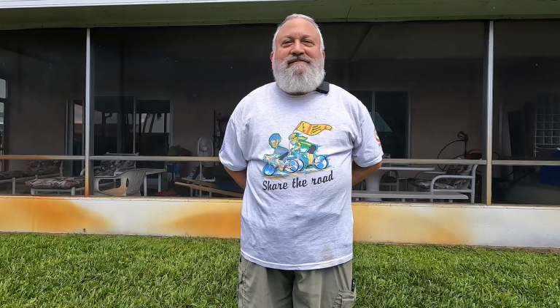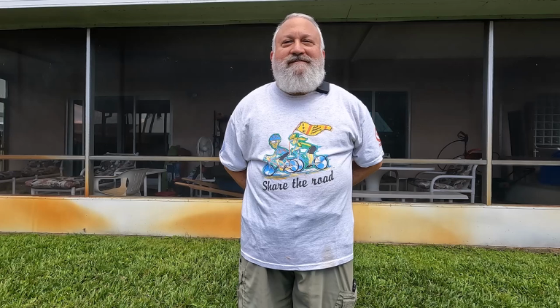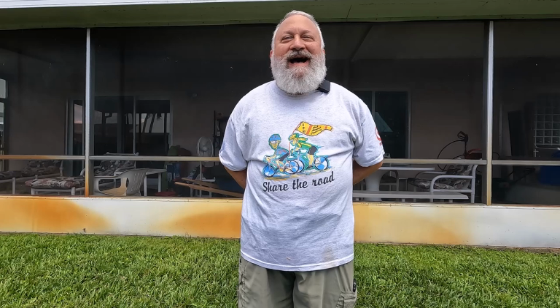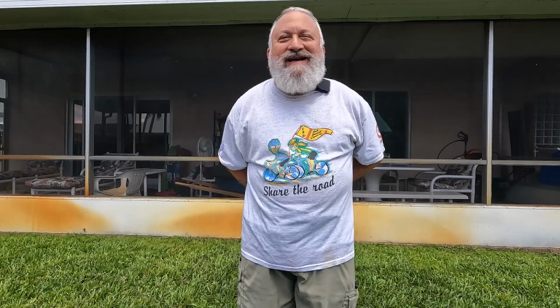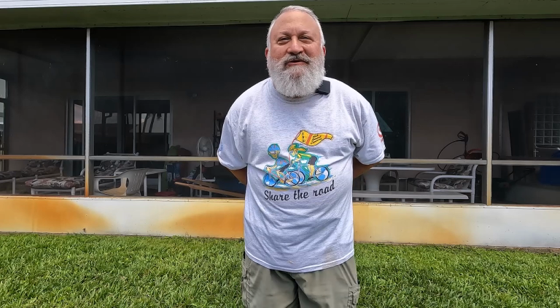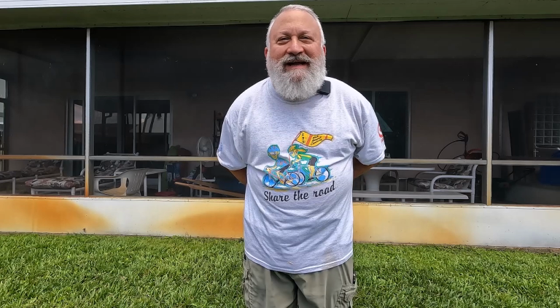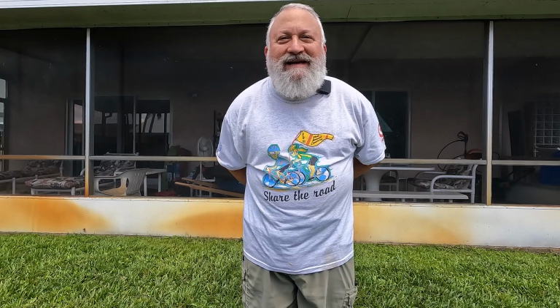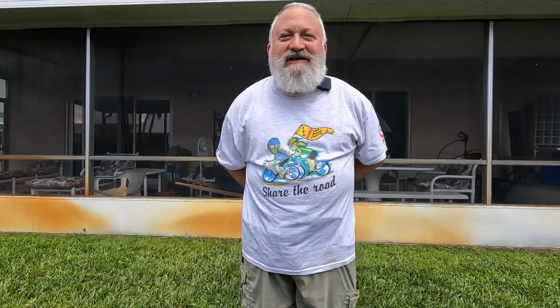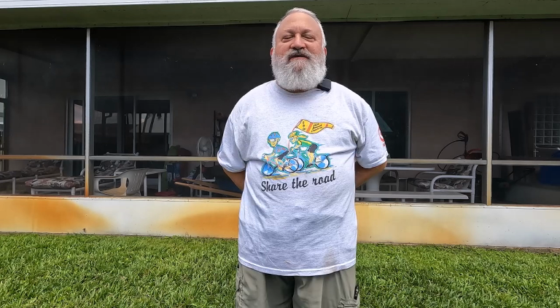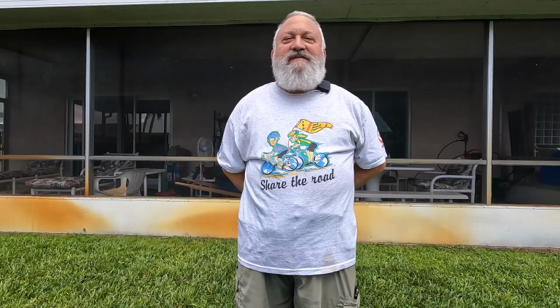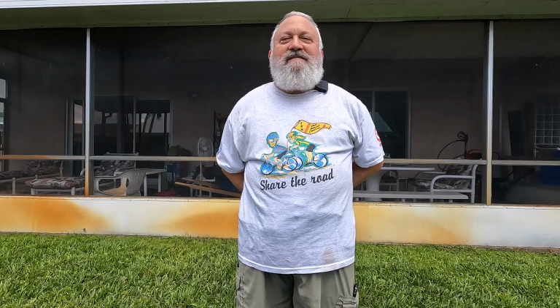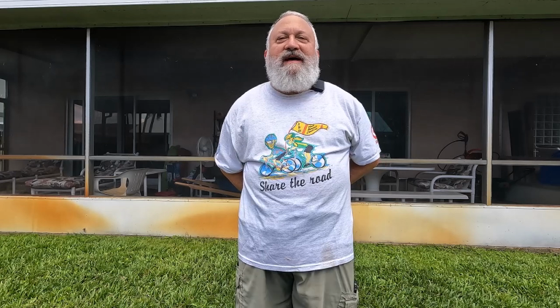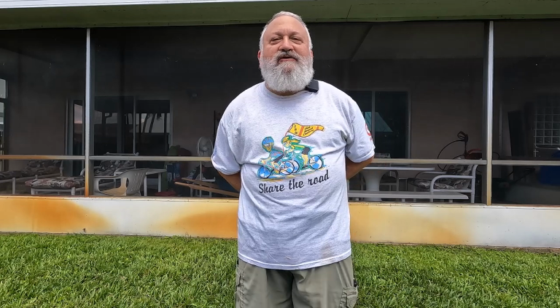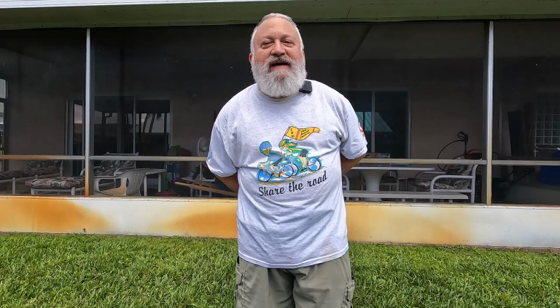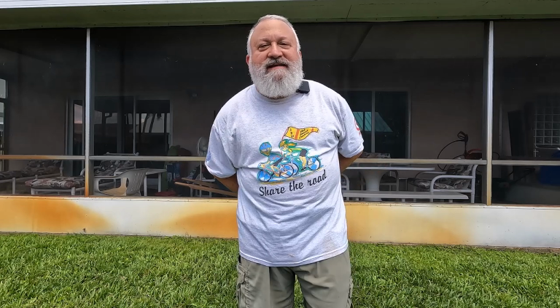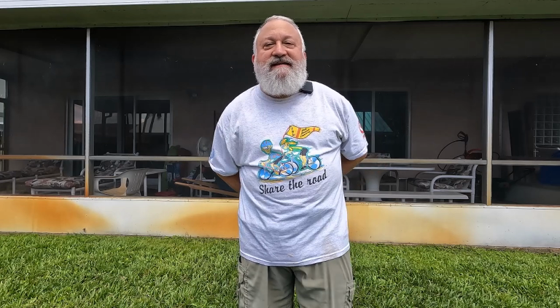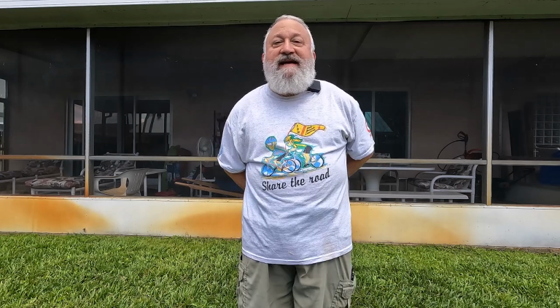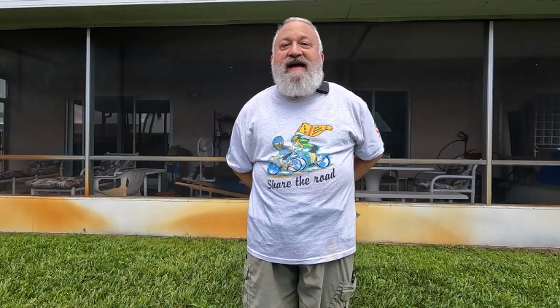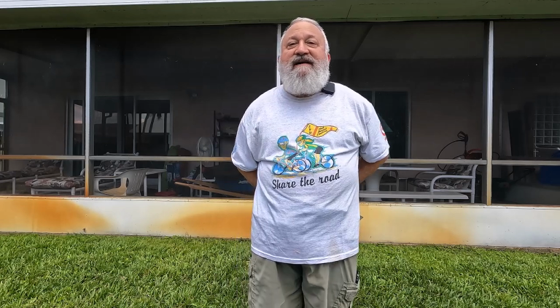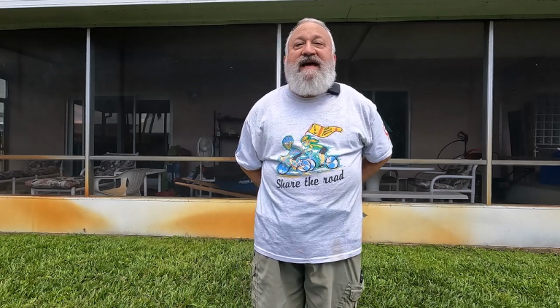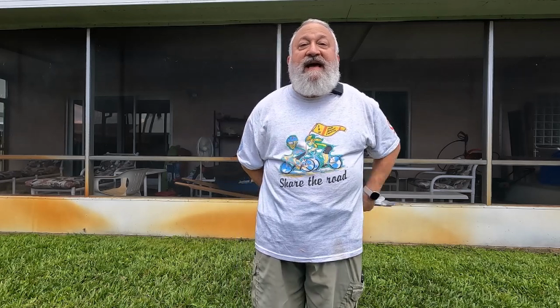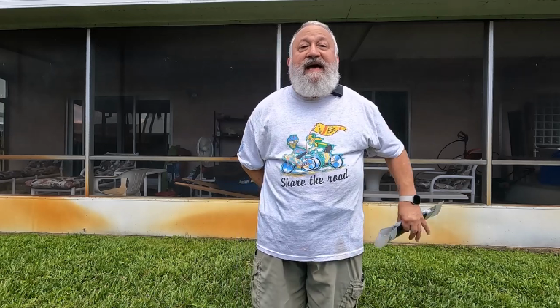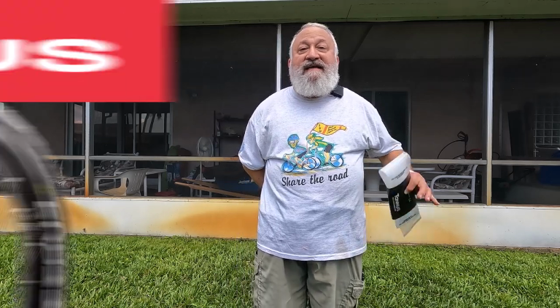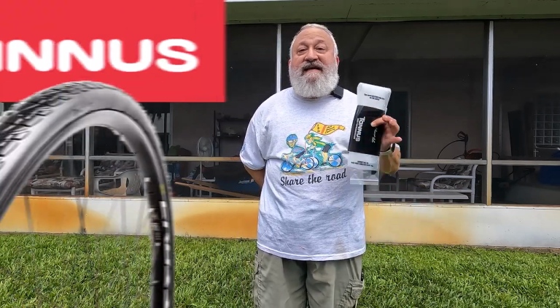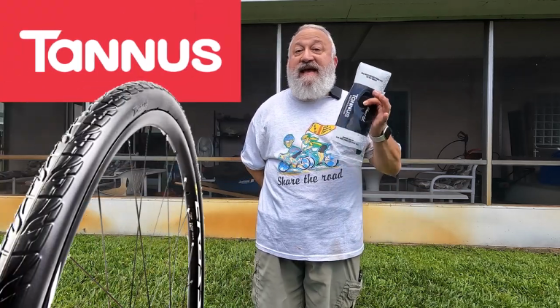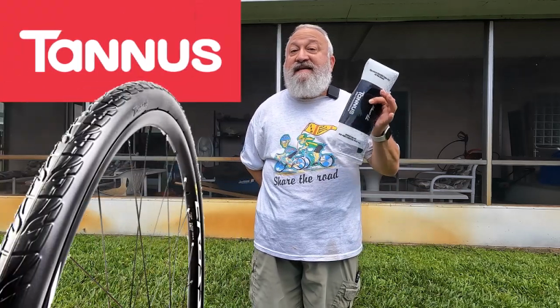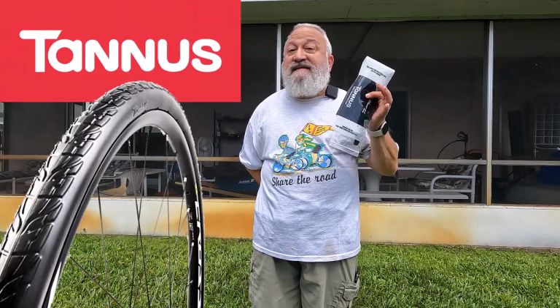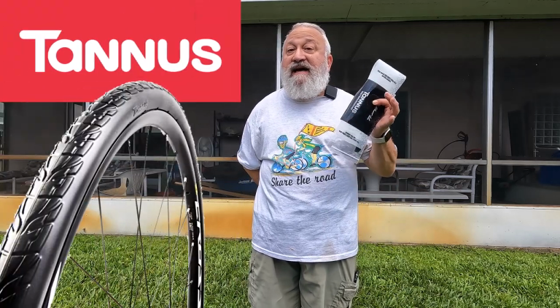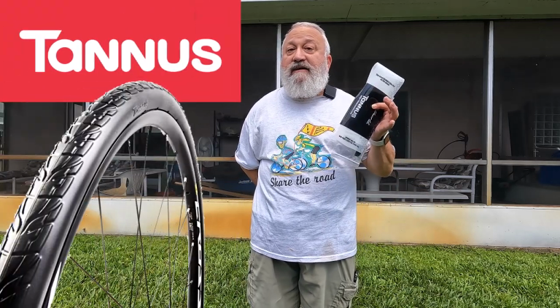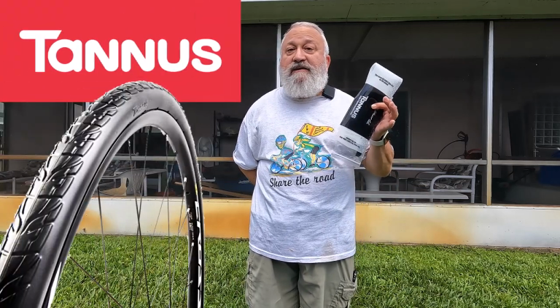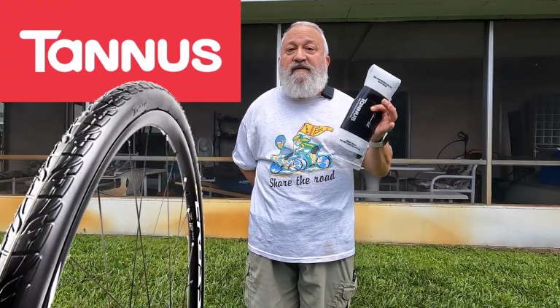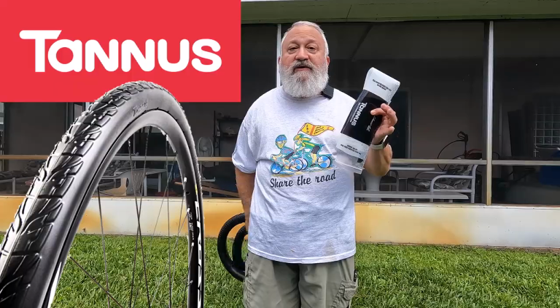Hi, I'm Joel Lightcatcher from Get Back Trikes, and today I have a Tannis tire tip for you.